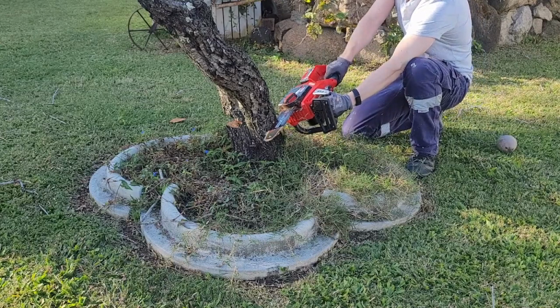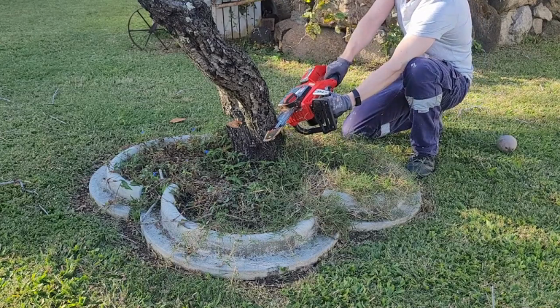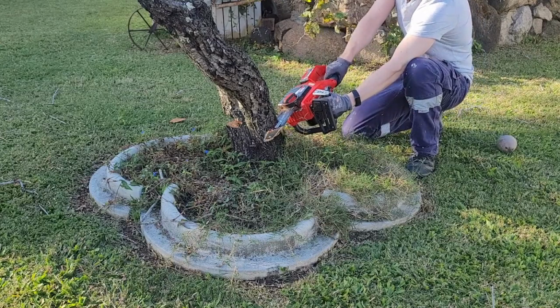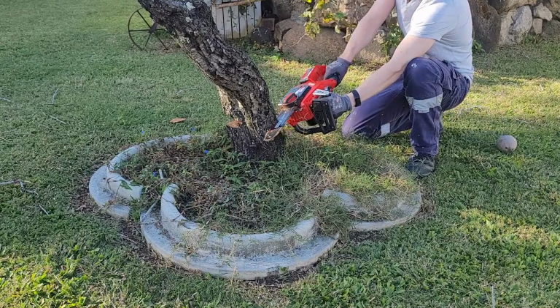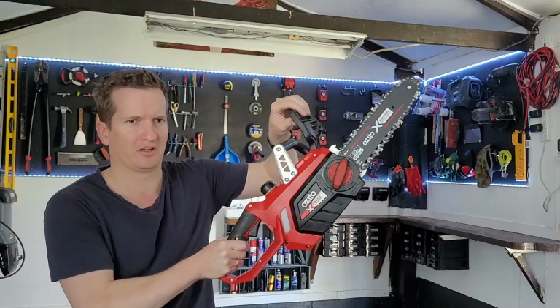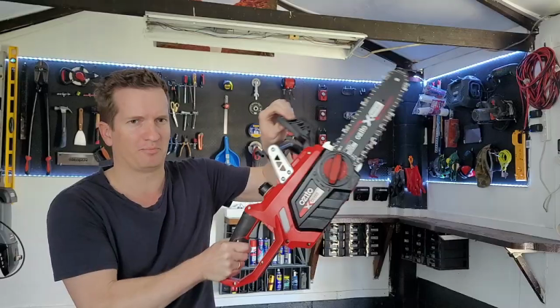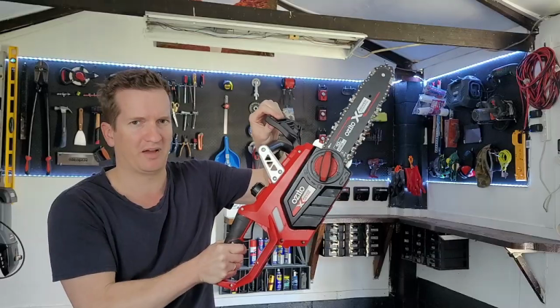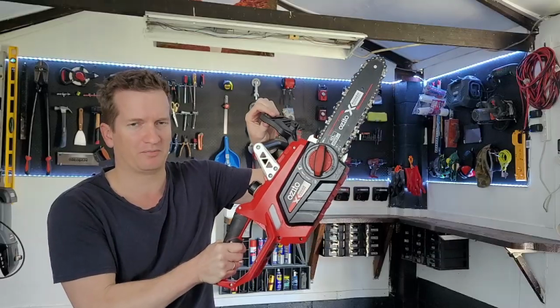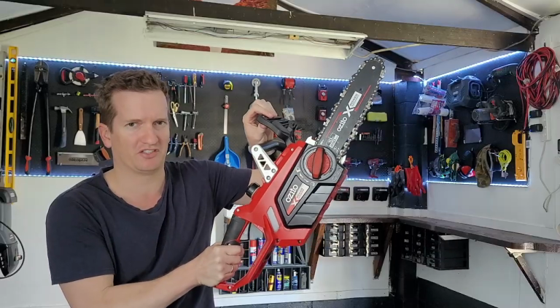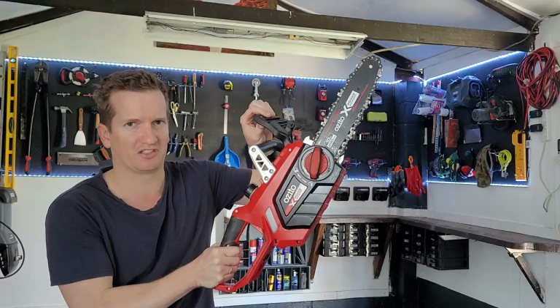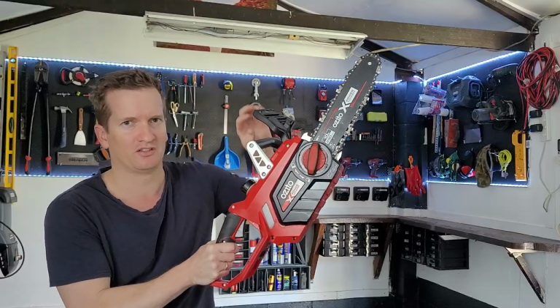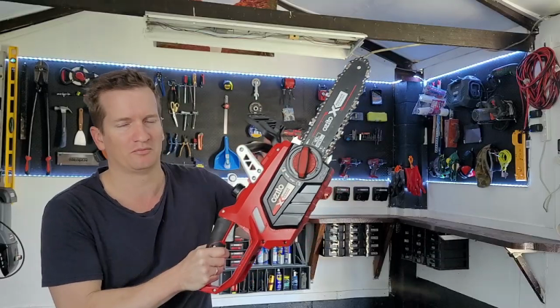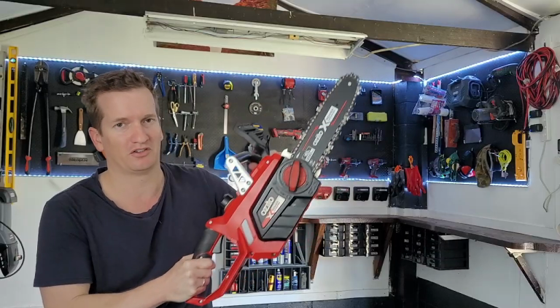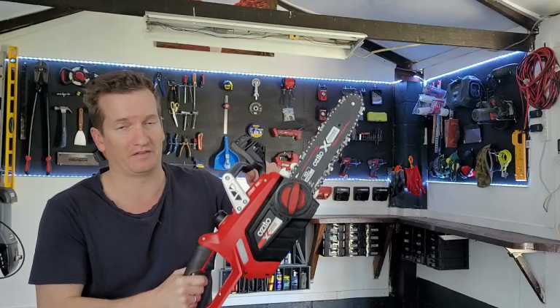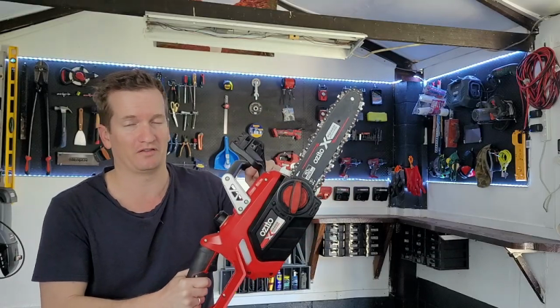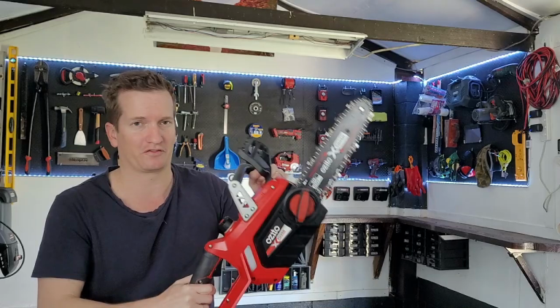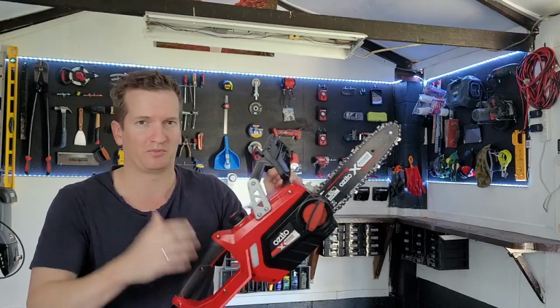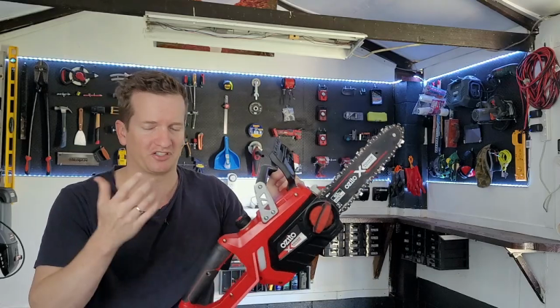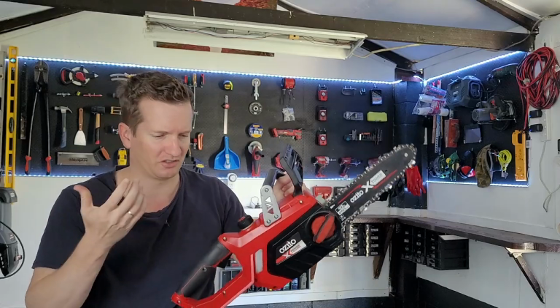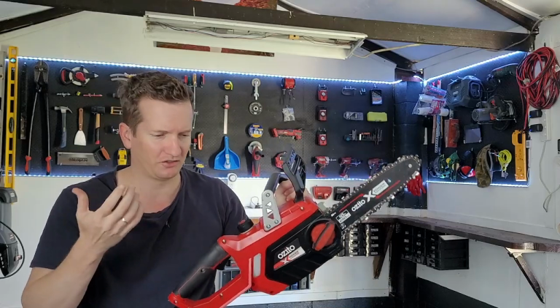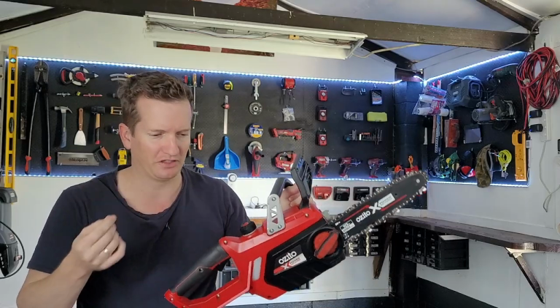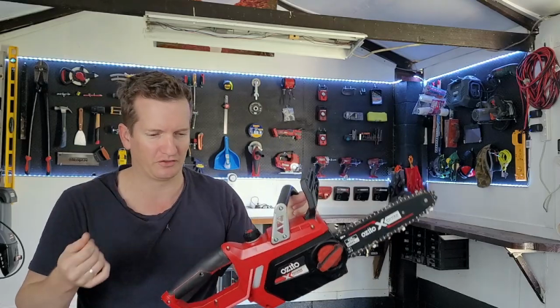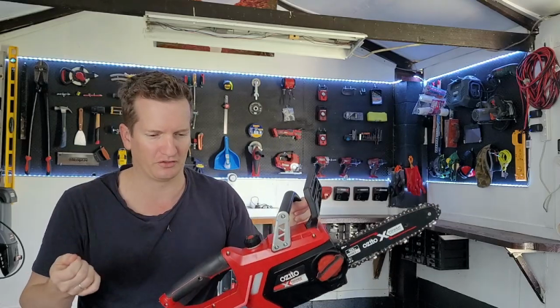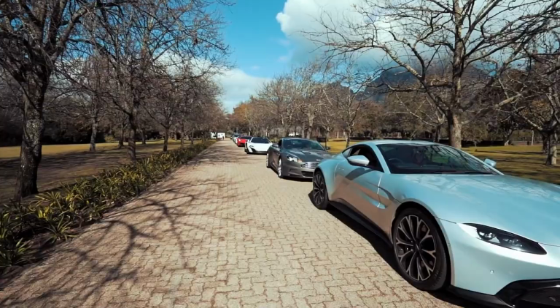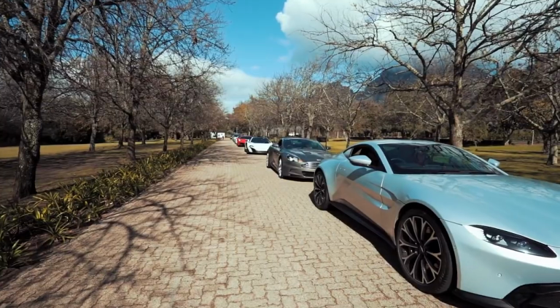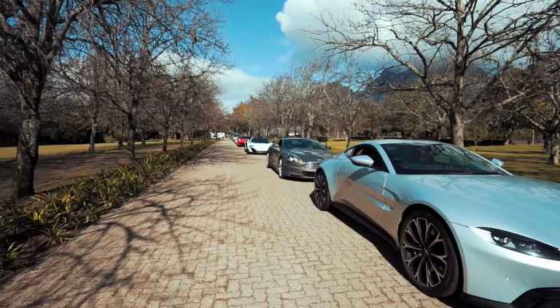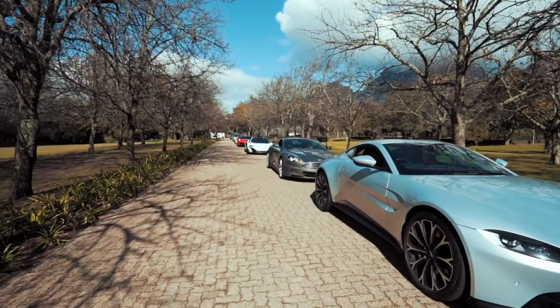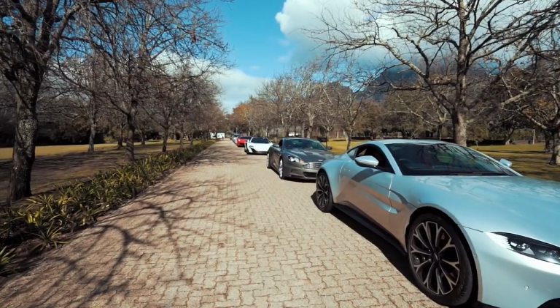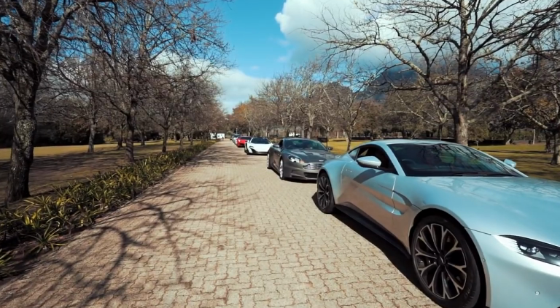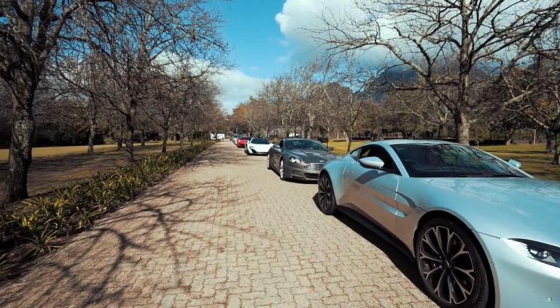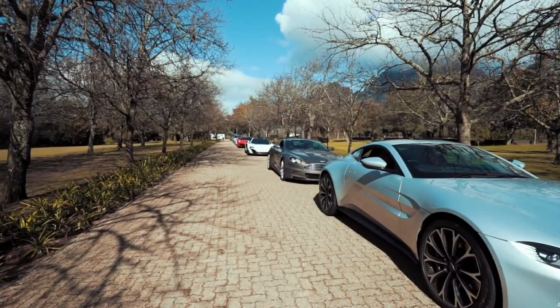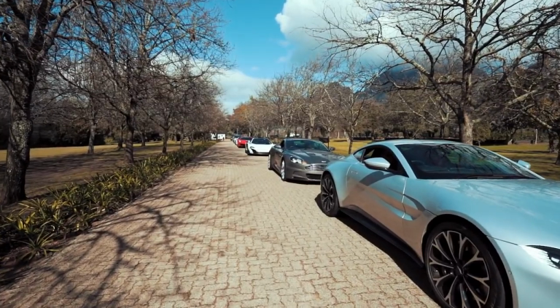You obviously want this in the back position, because if you have it in the front position, it's no different to trying to drive a car with the handbrake on.